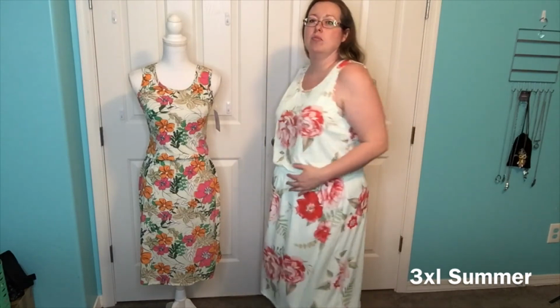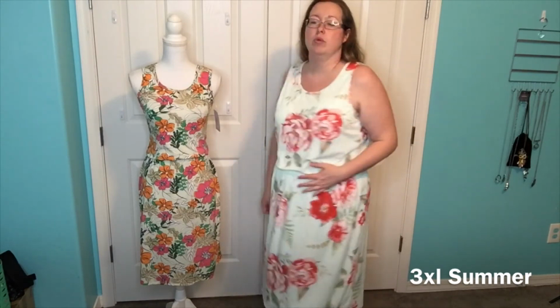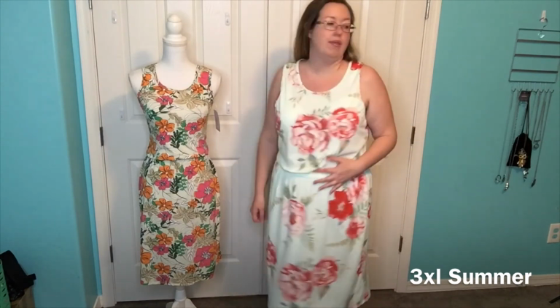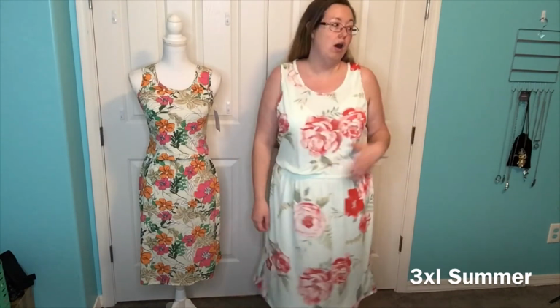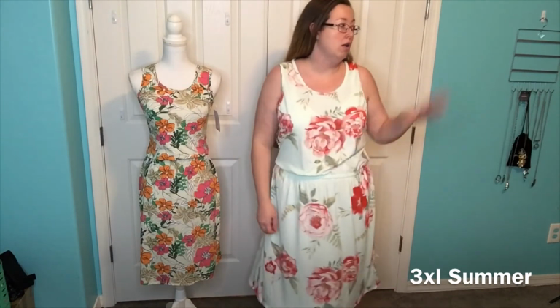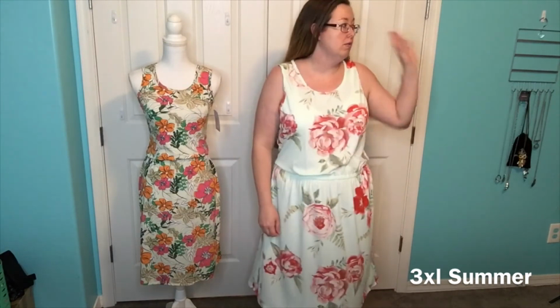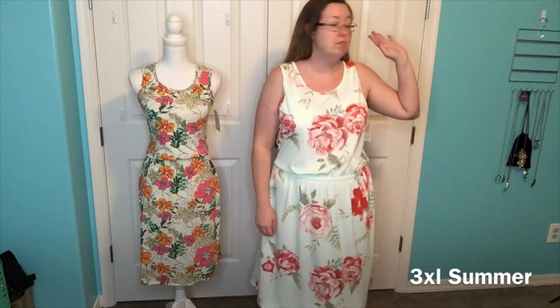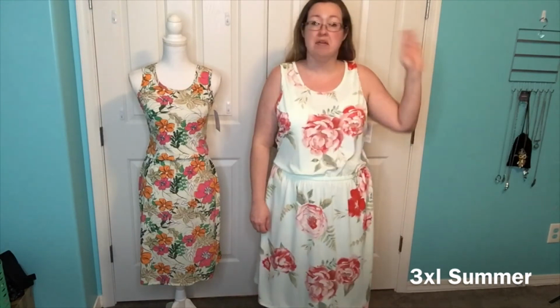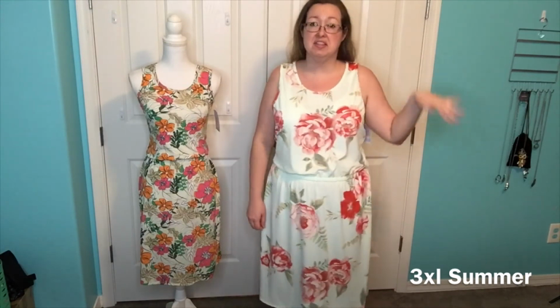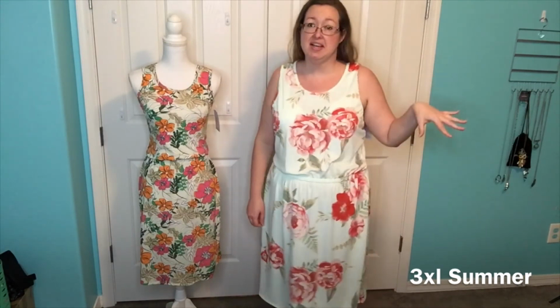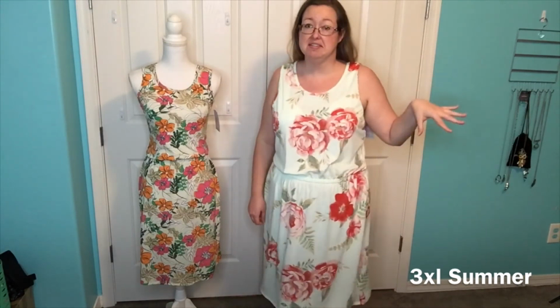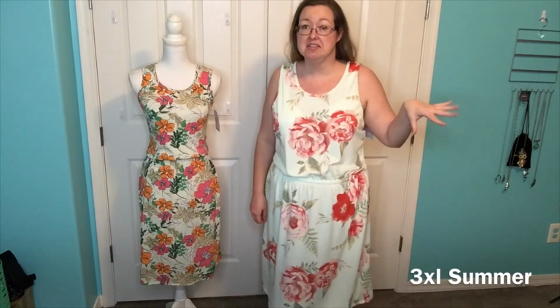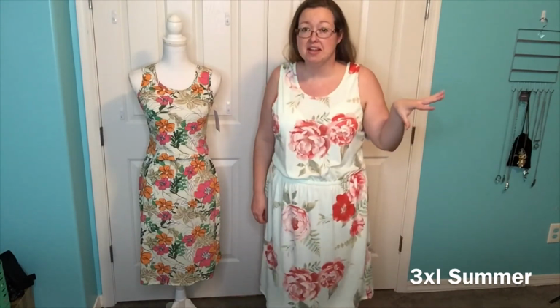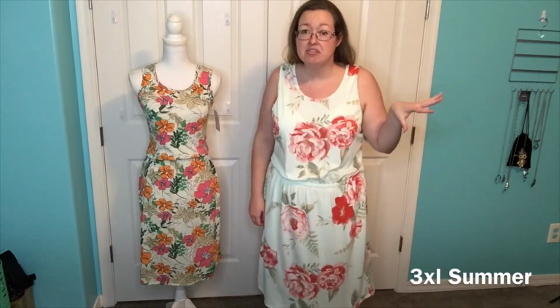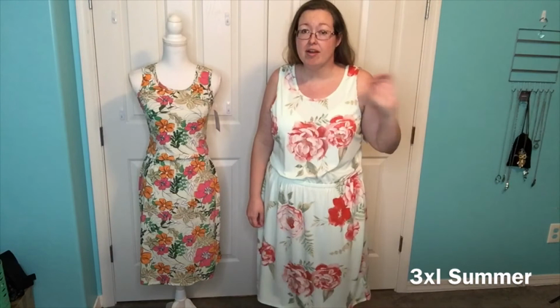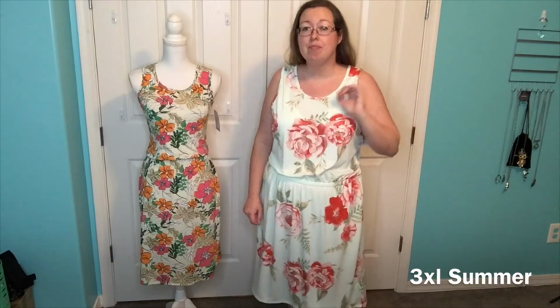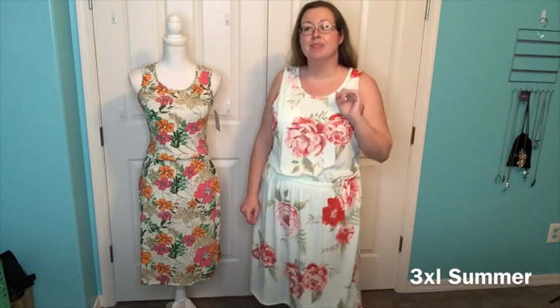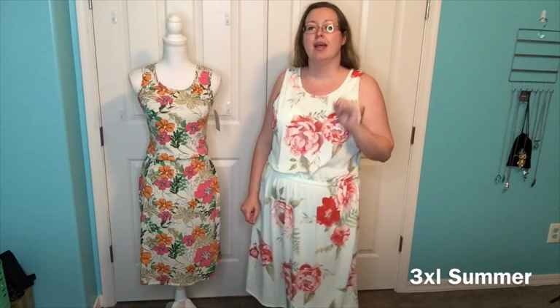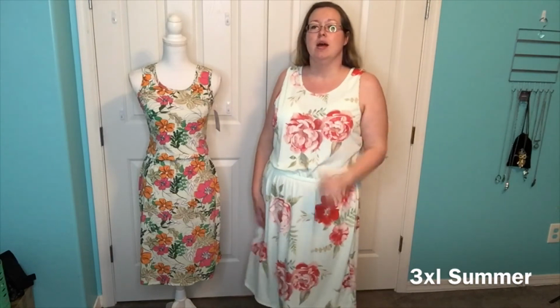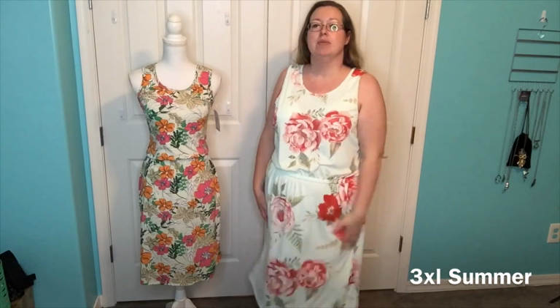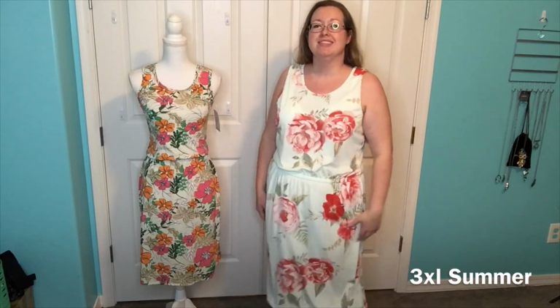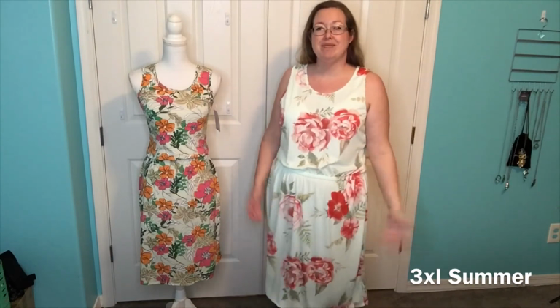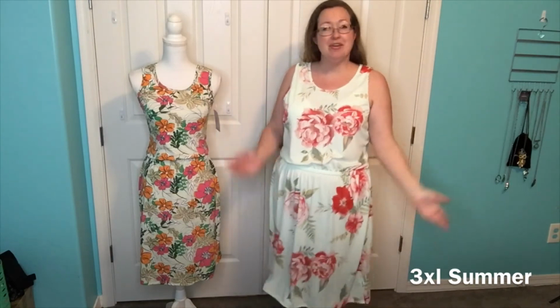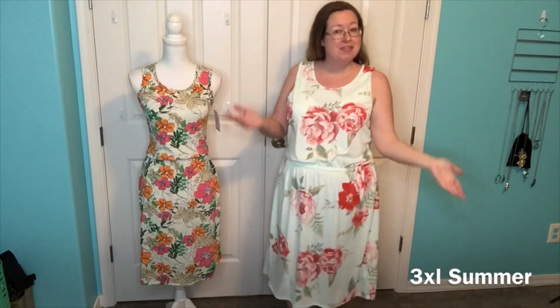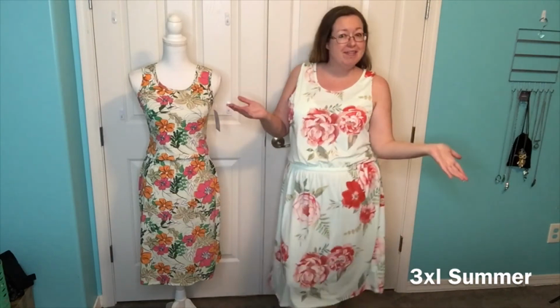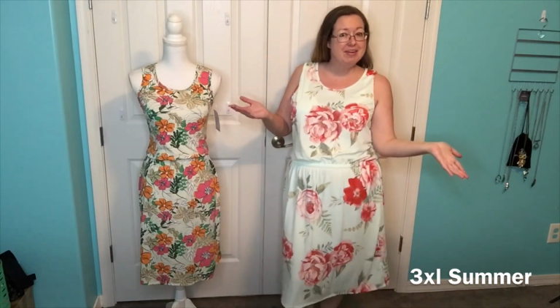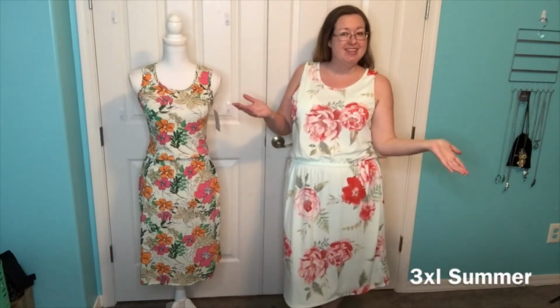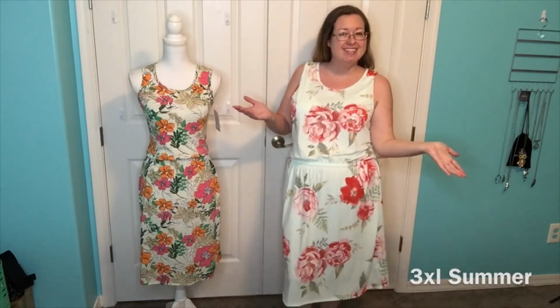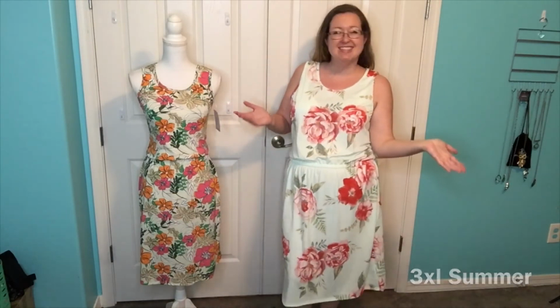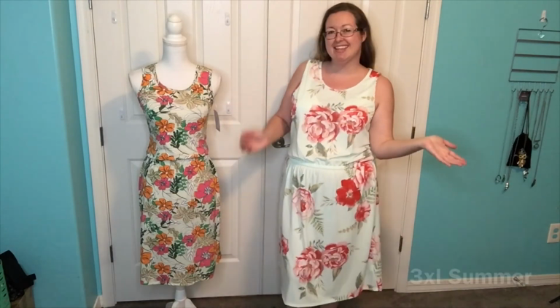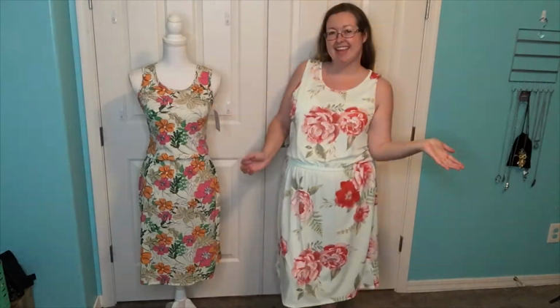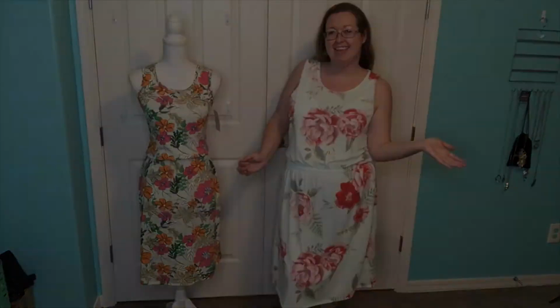With all of the sizes that I've tried on, let me know if you have any questions. Thank you.